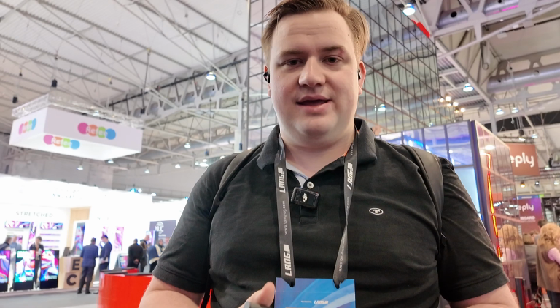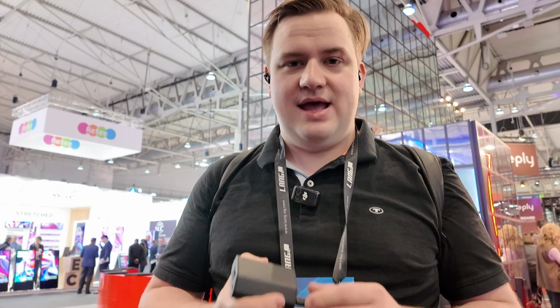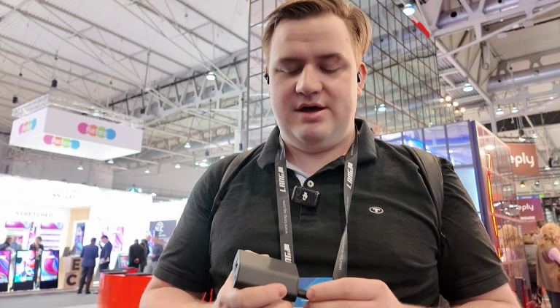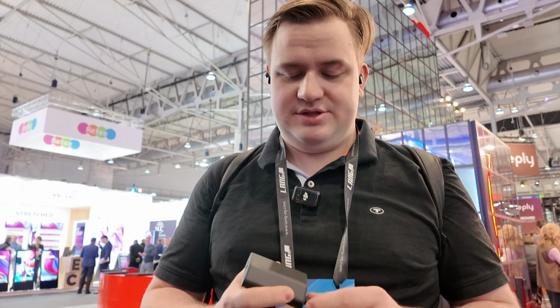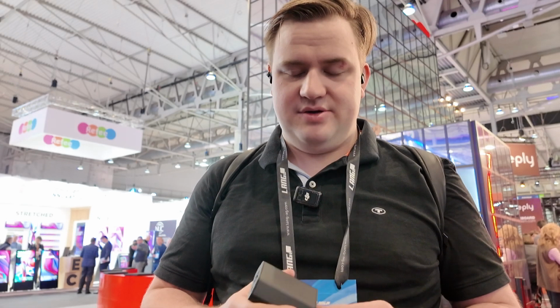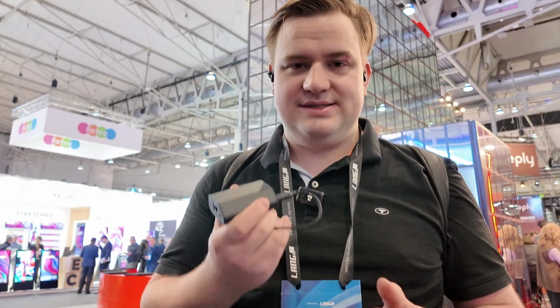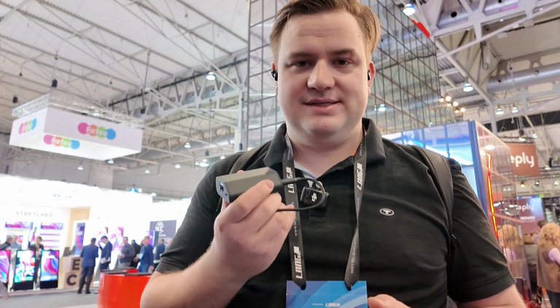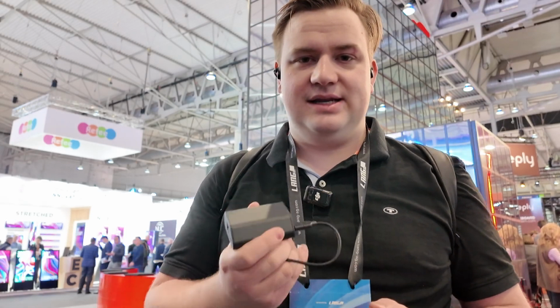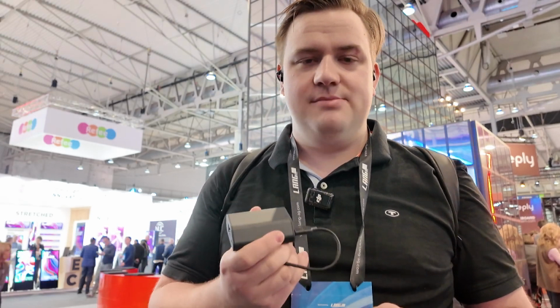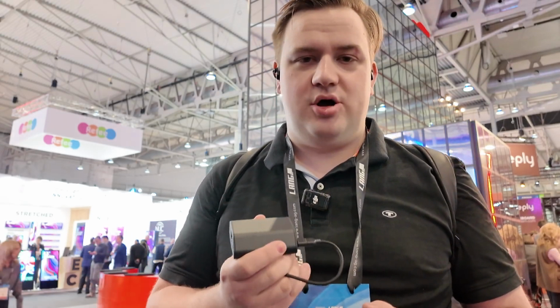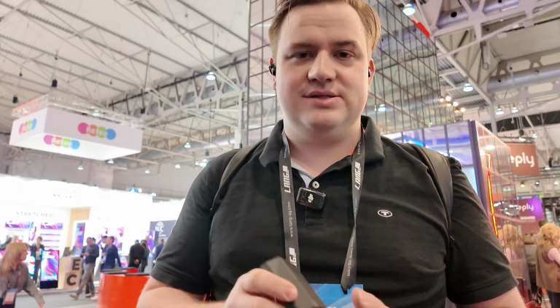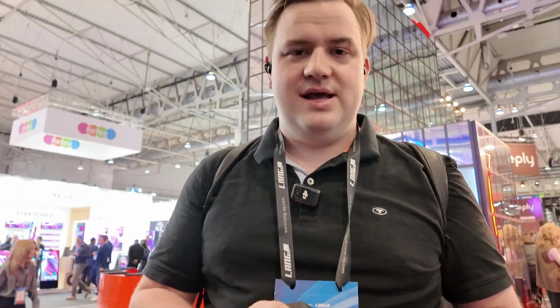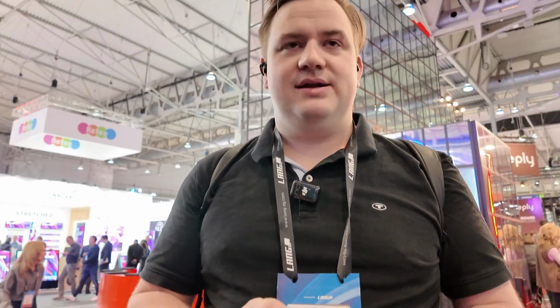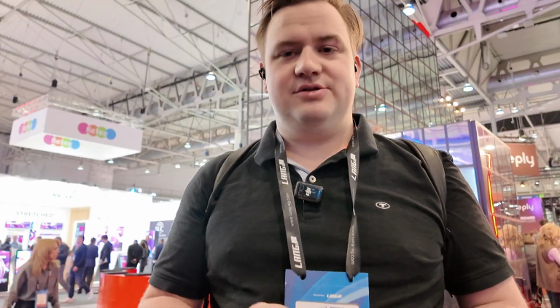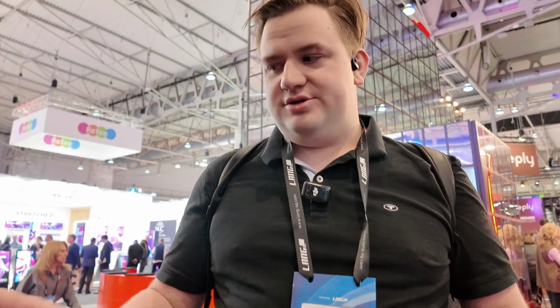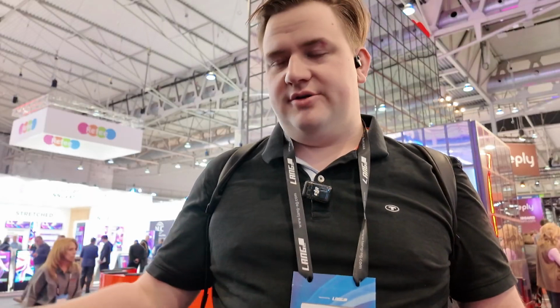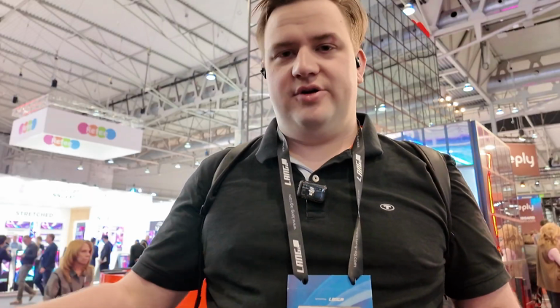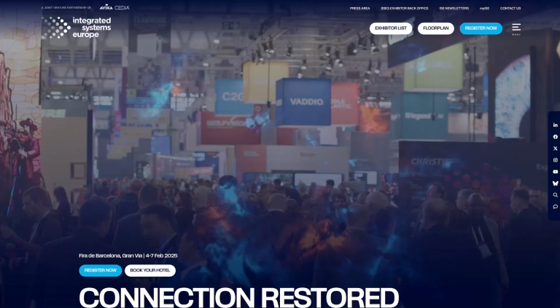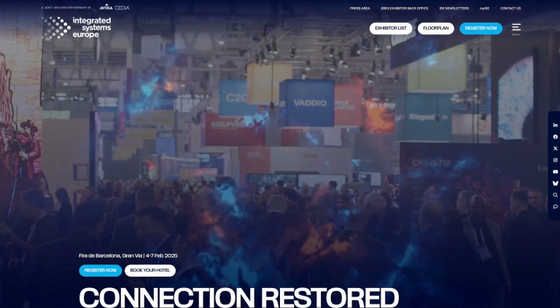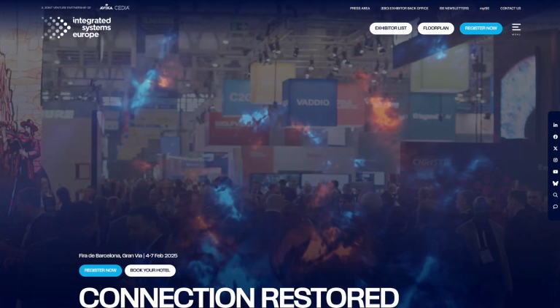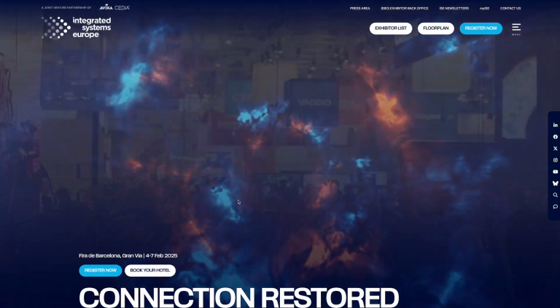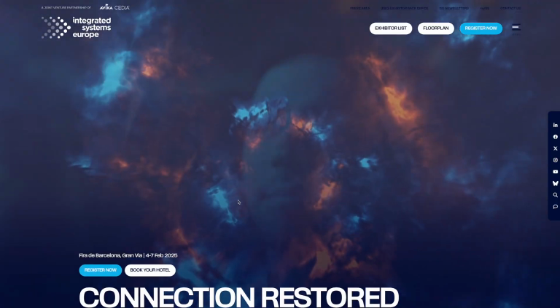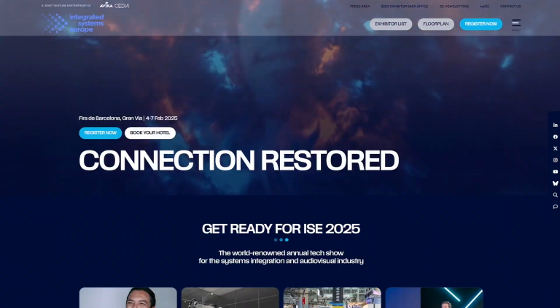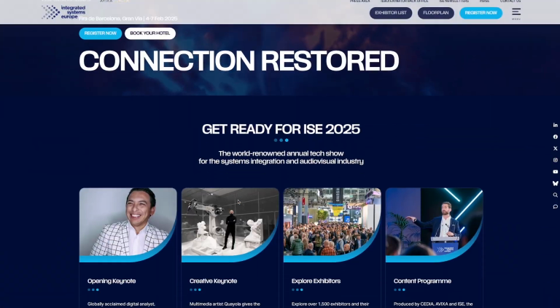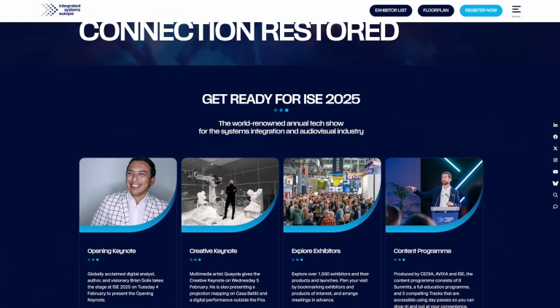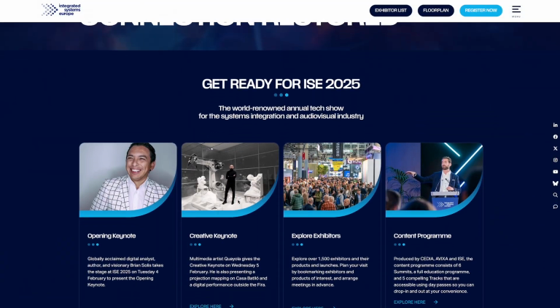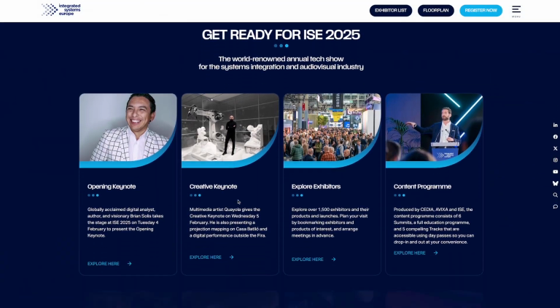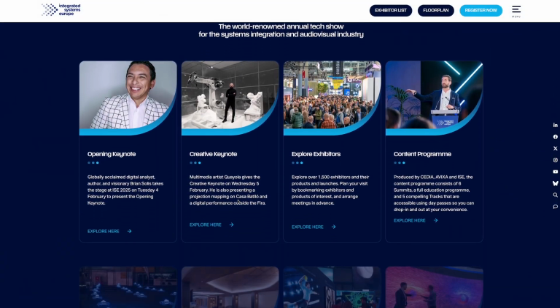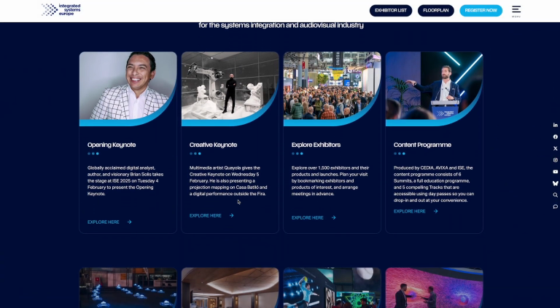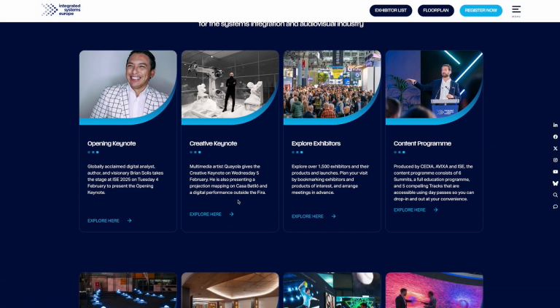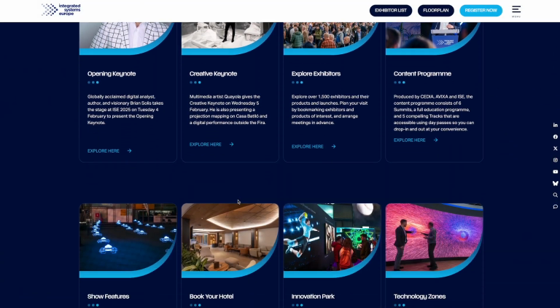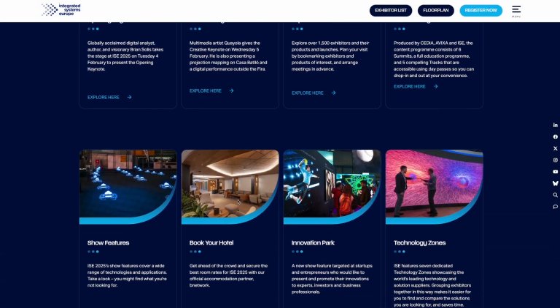Thanks to Jonas who is at ISE 2025, an integration trade show in Barcelona — he shot this footage and was kind enough to share it with the channel.